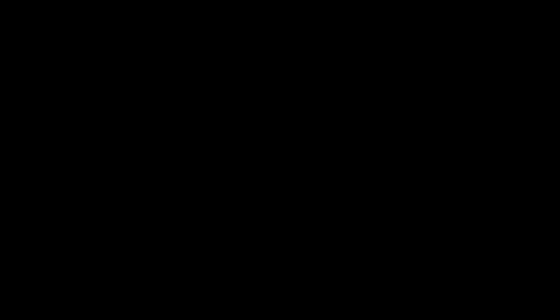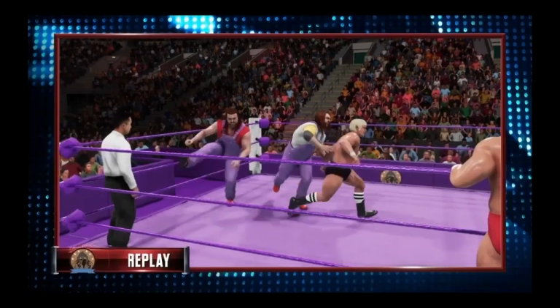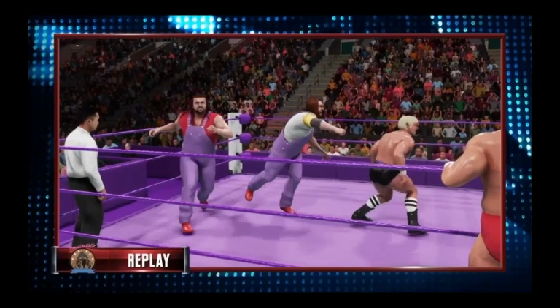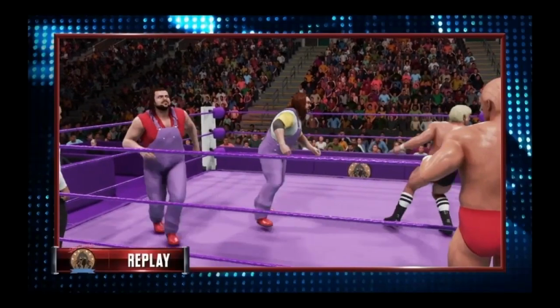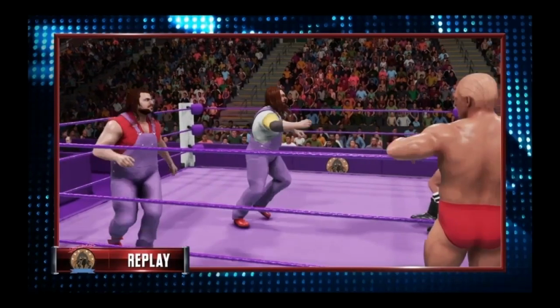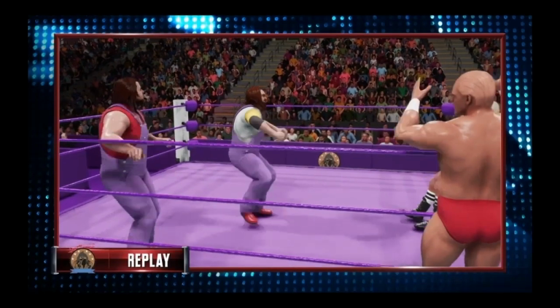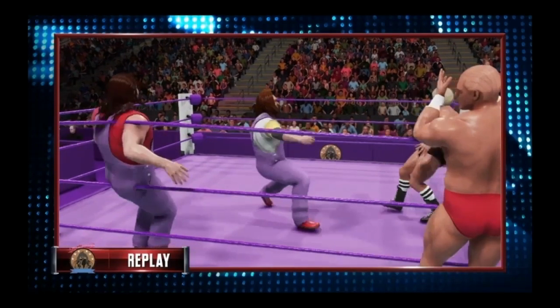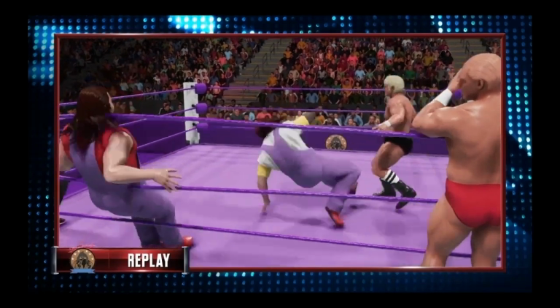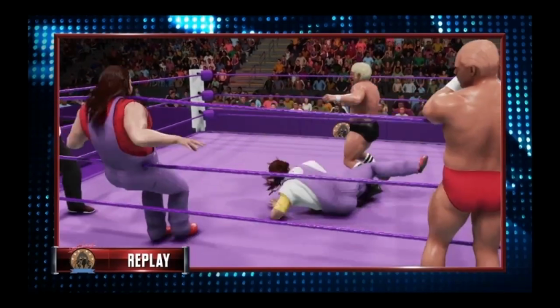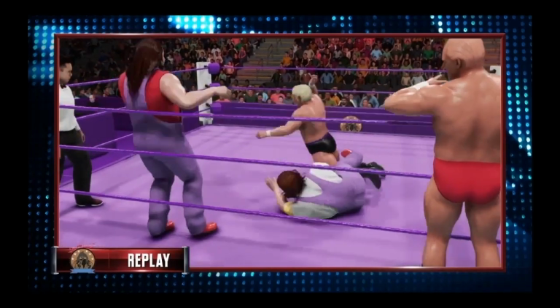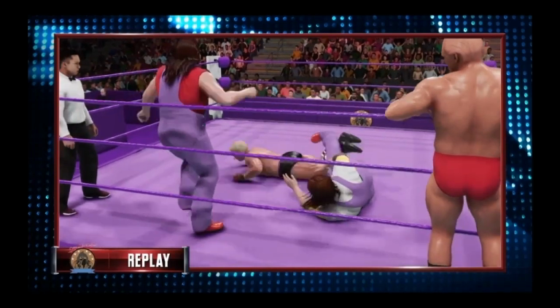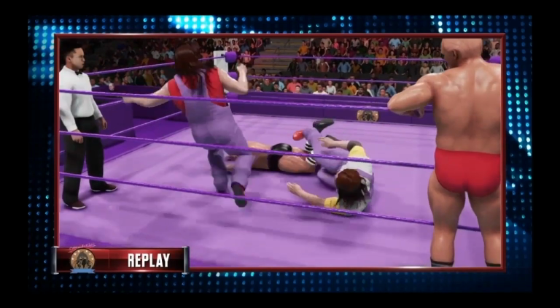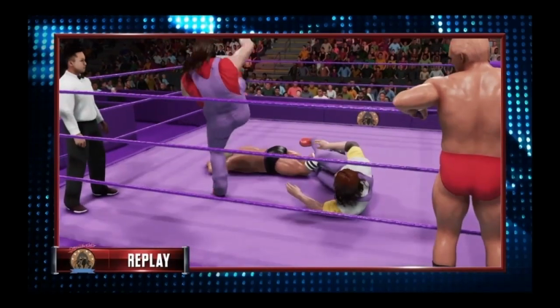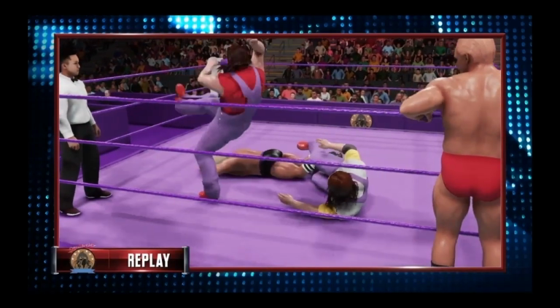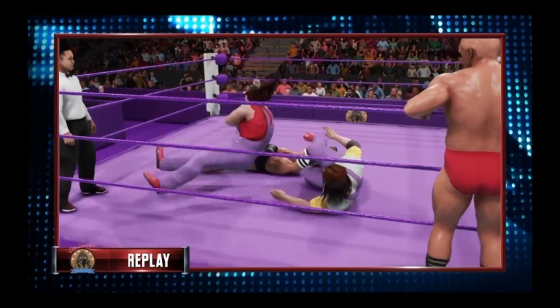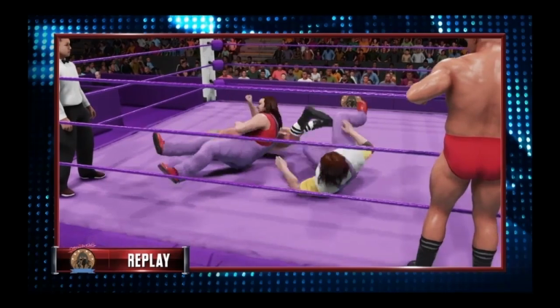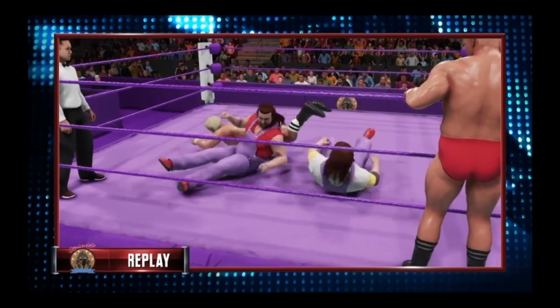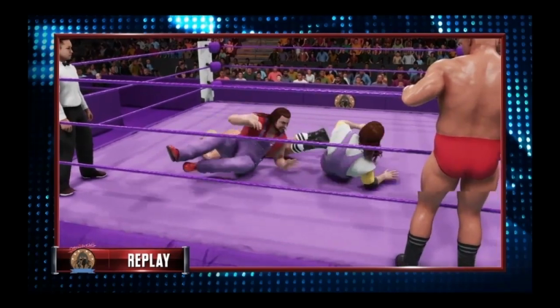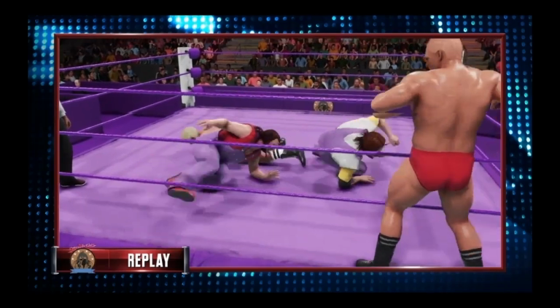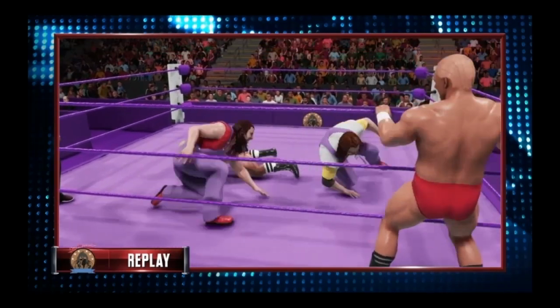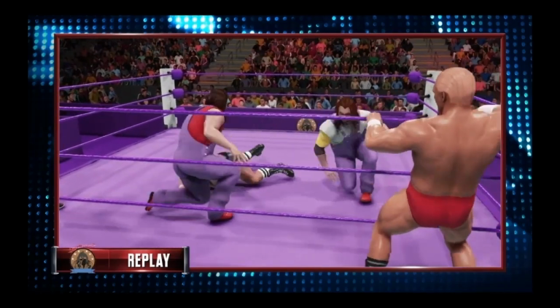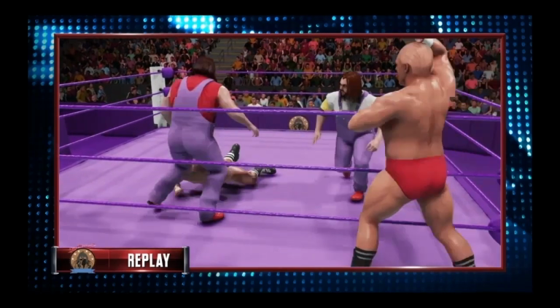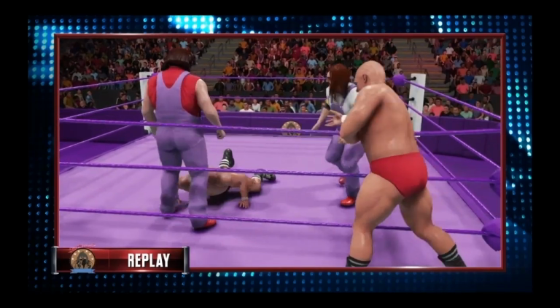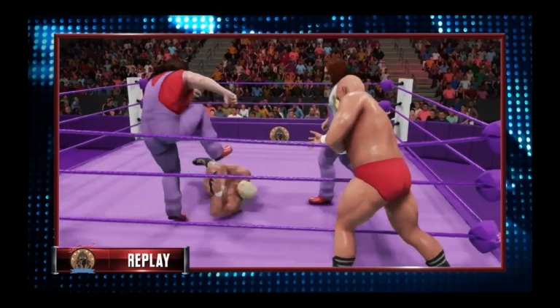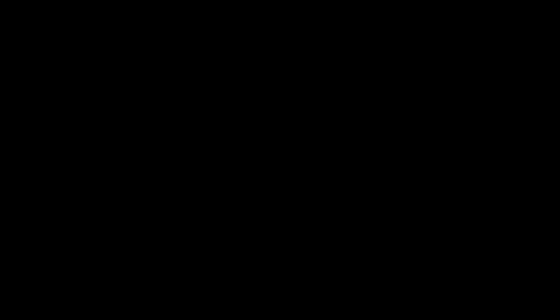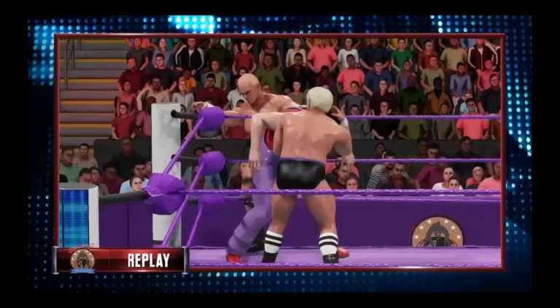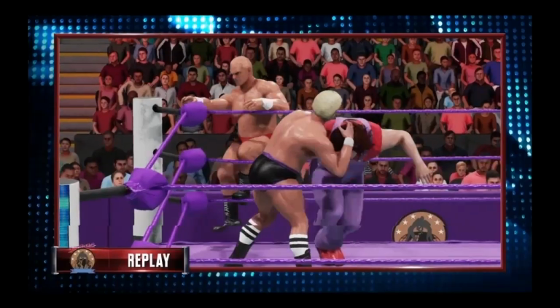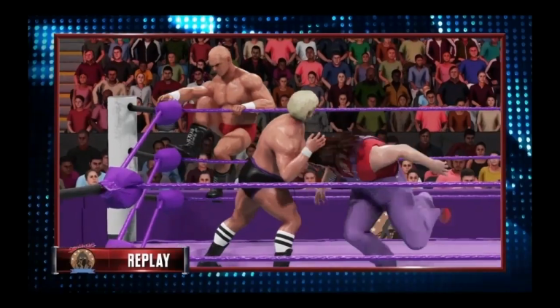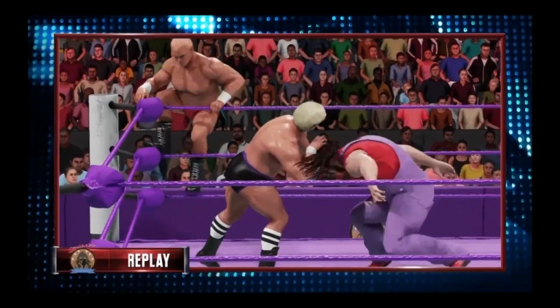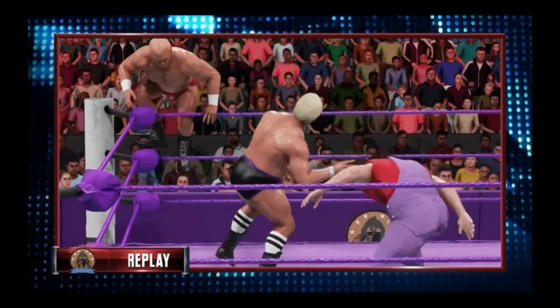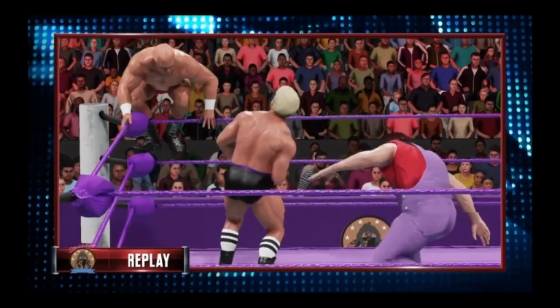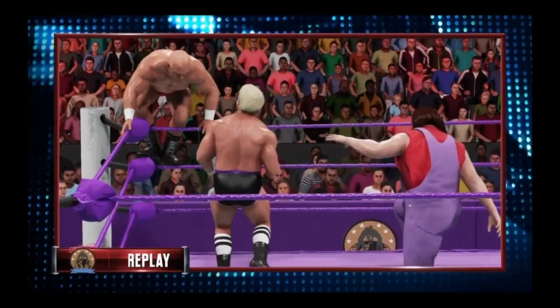Here are your winners — the Crusher and the Bruiser, the iconic duo! Now that's an eye-opening victory. They make it look so effortless in there. These guys were awesome — let's take another look.